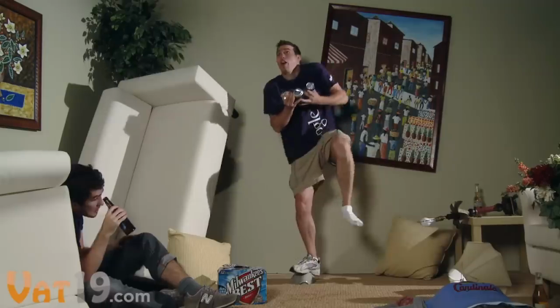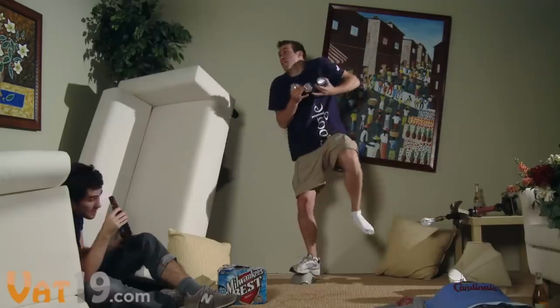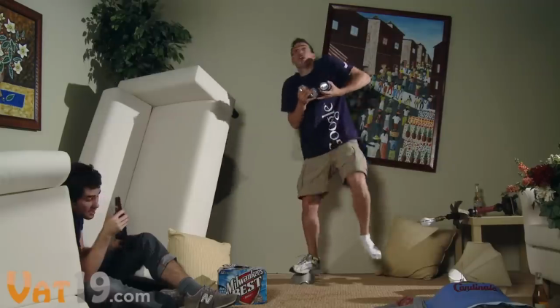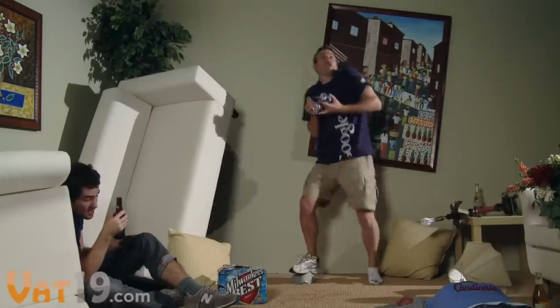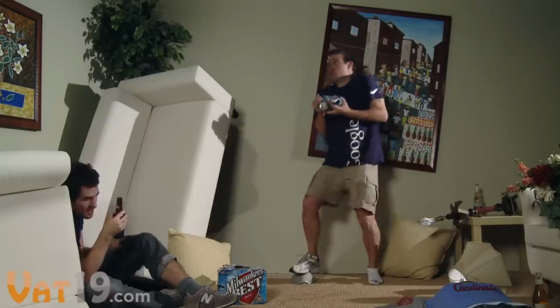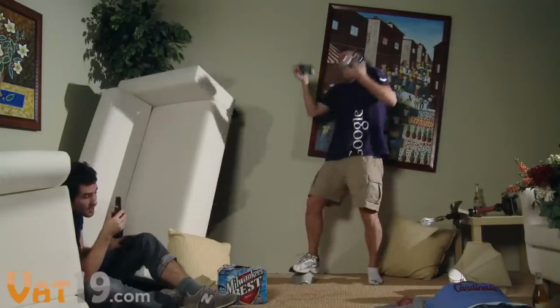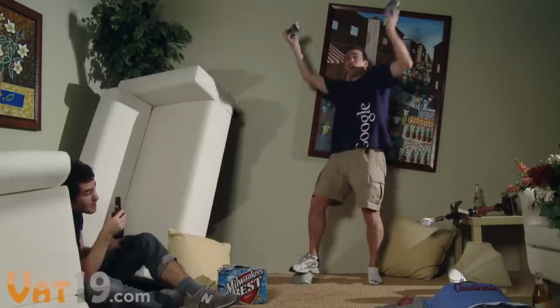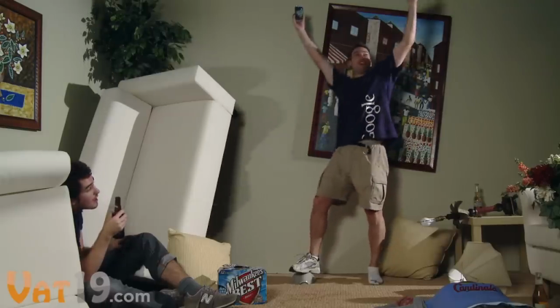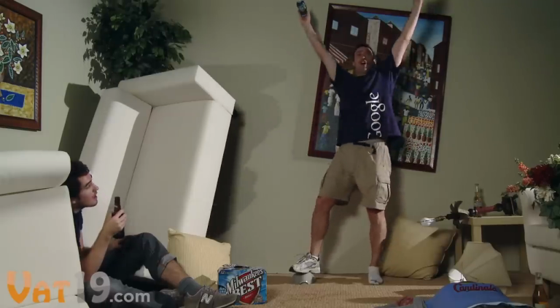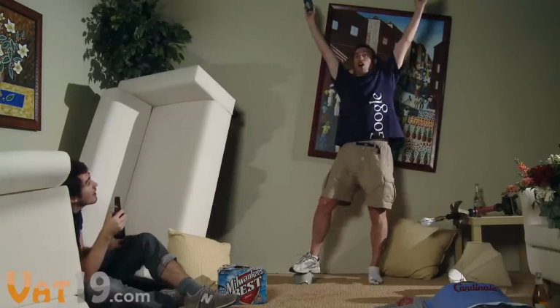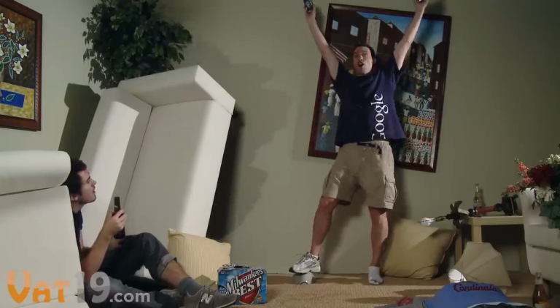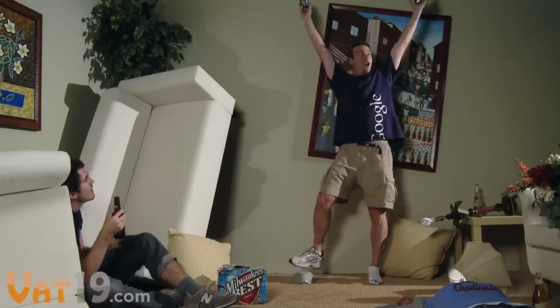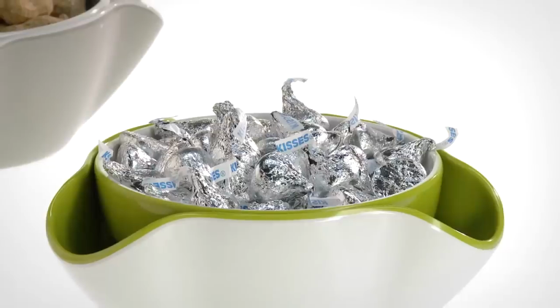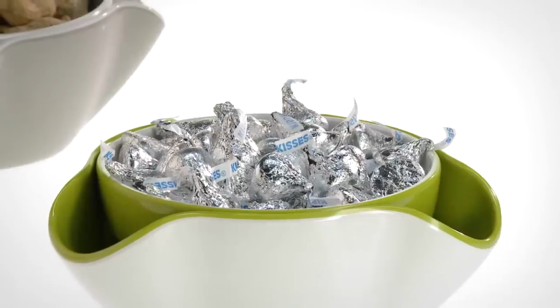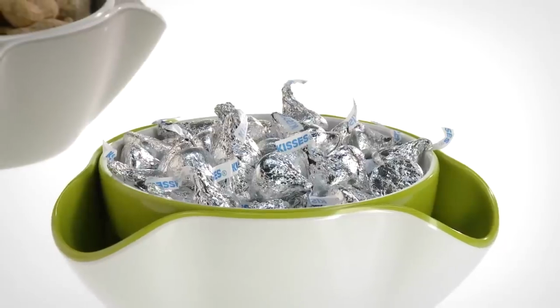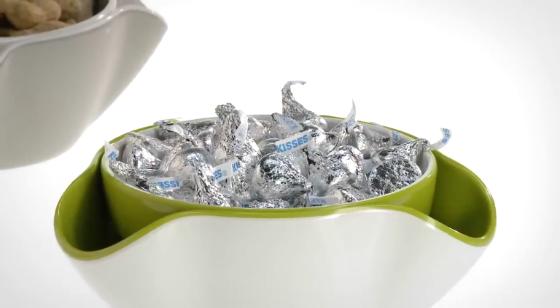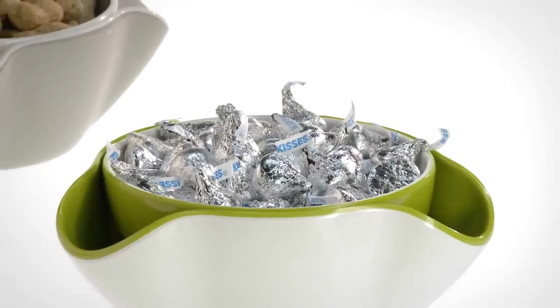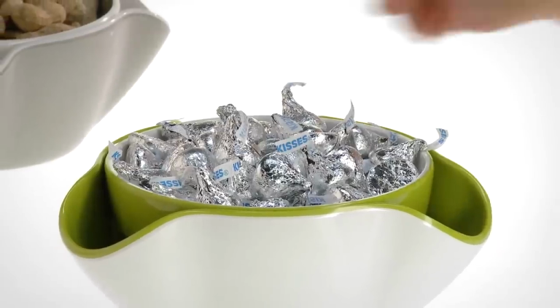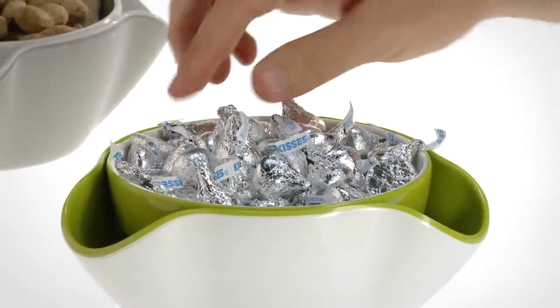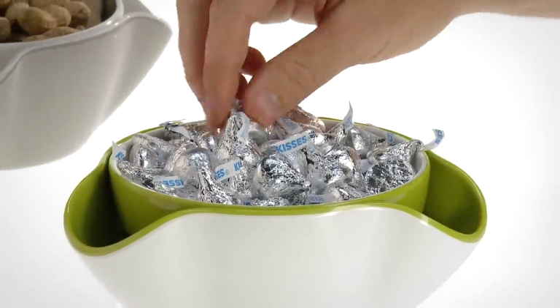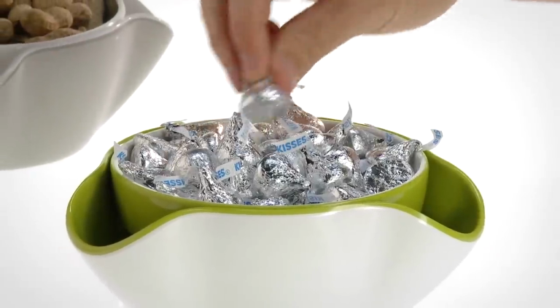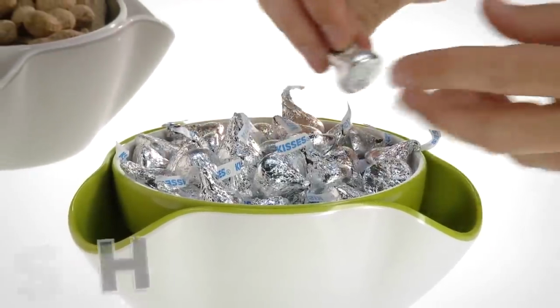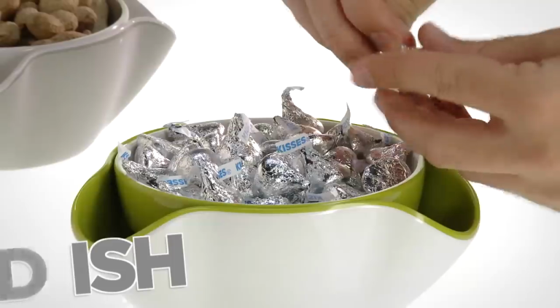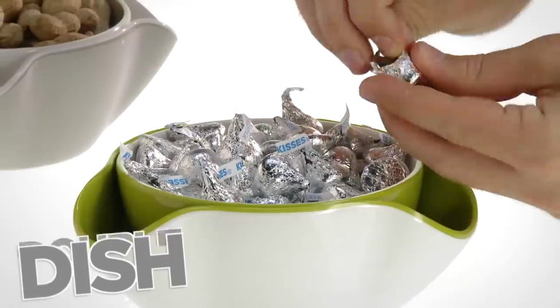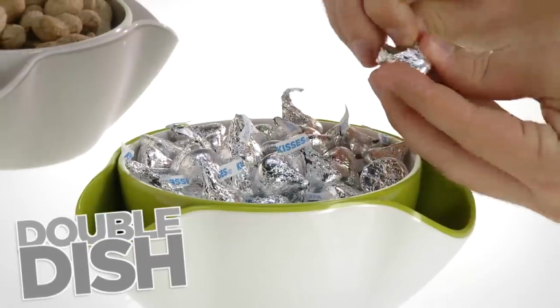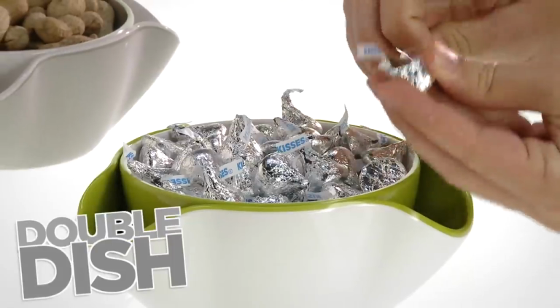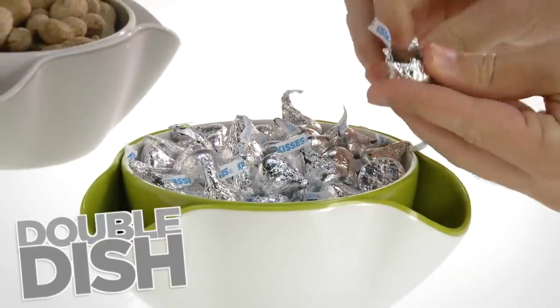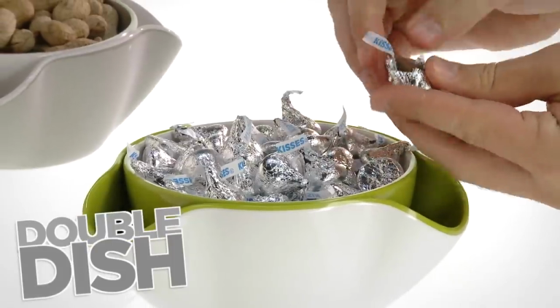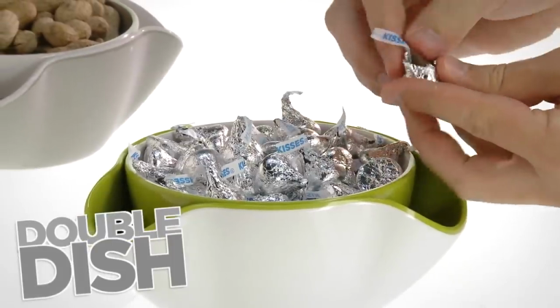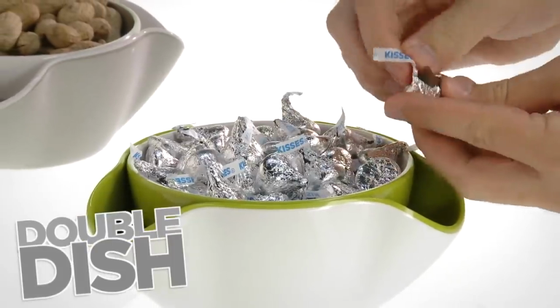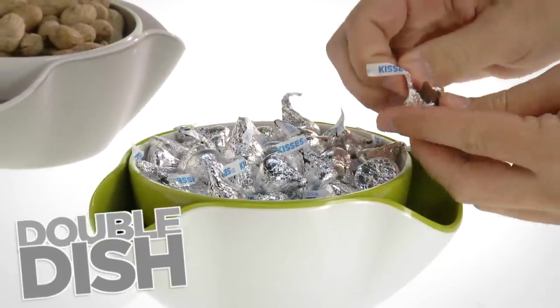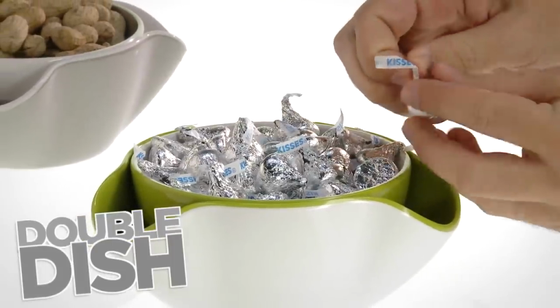Did anybody else see that? The double dish. Buy it now at Vat19.com.